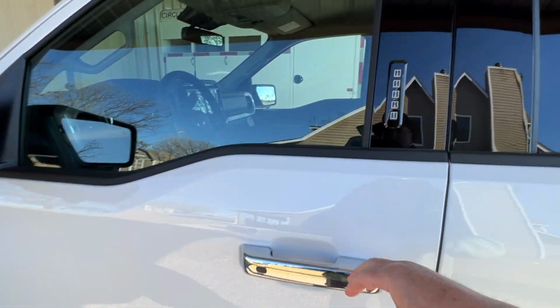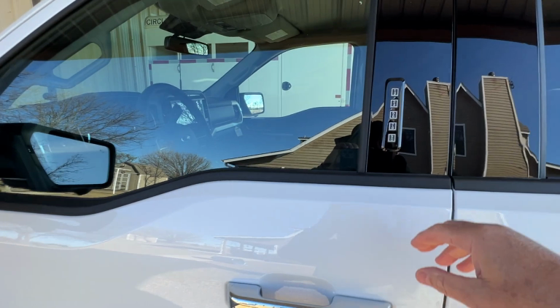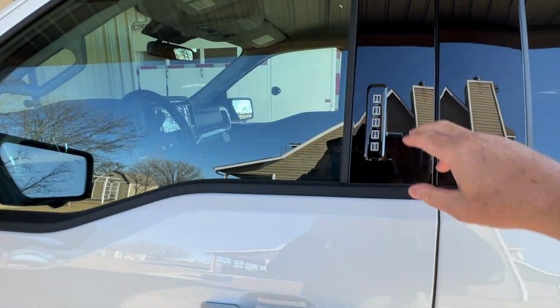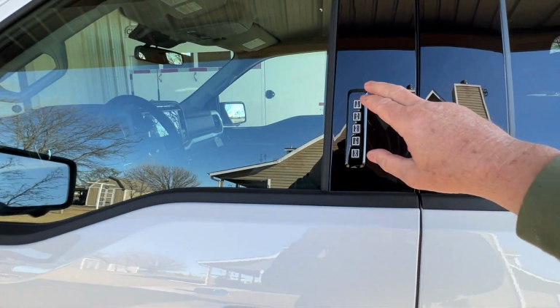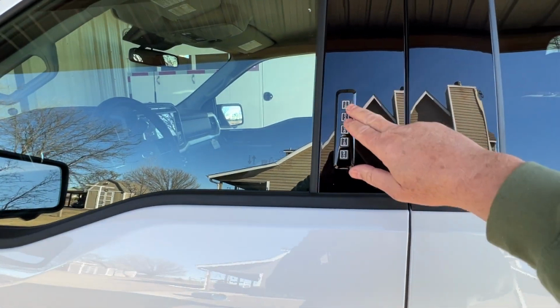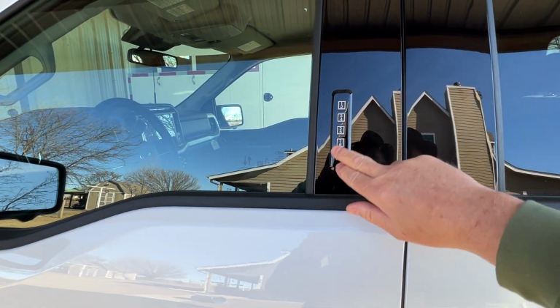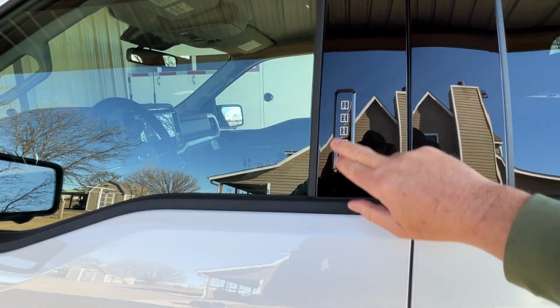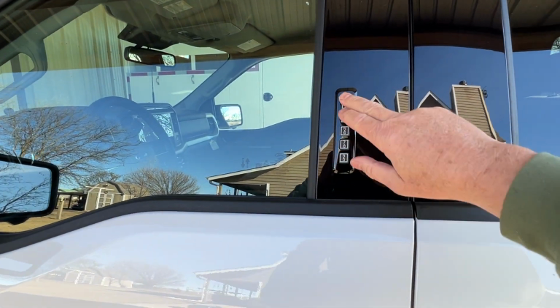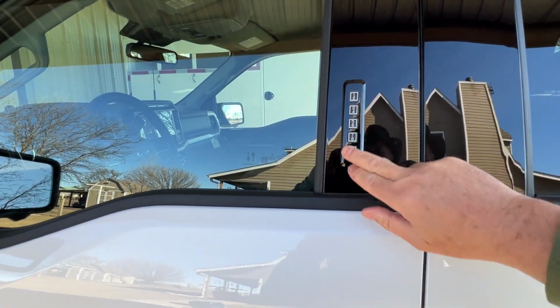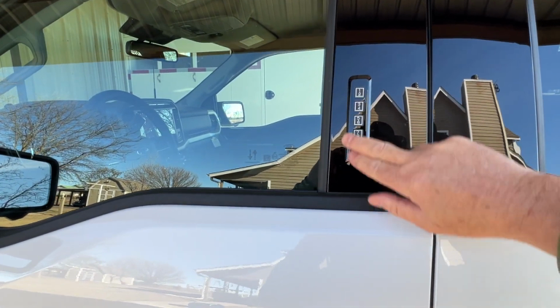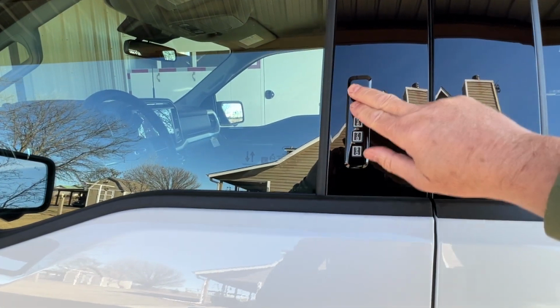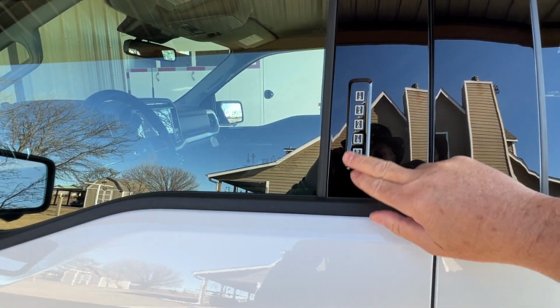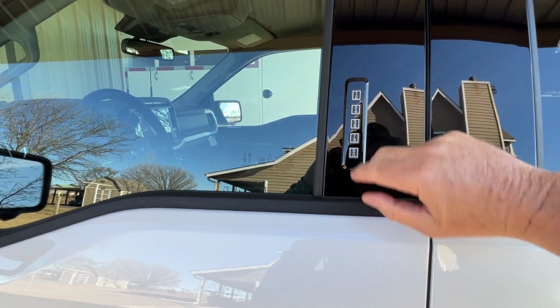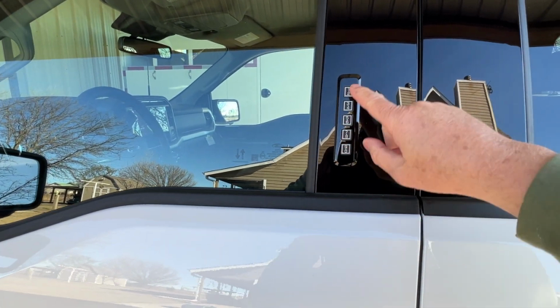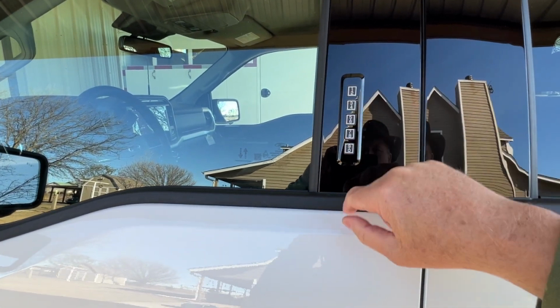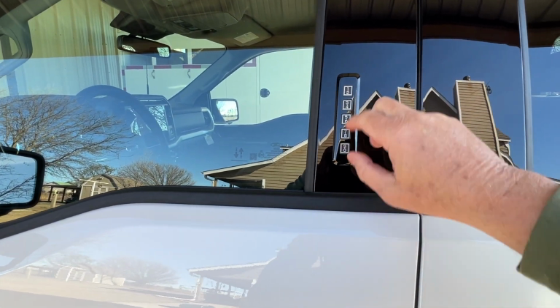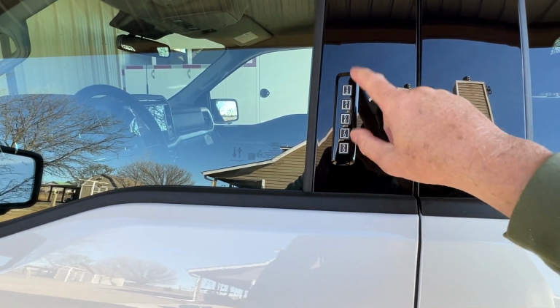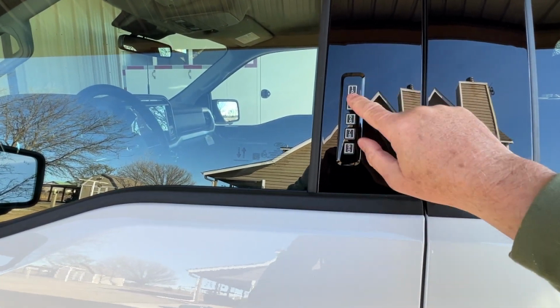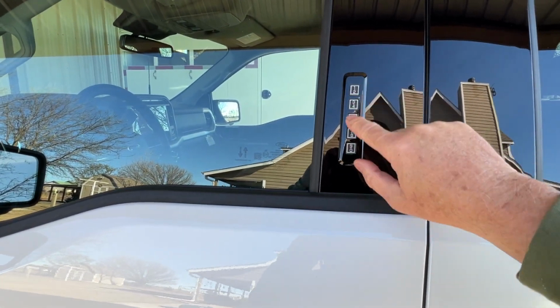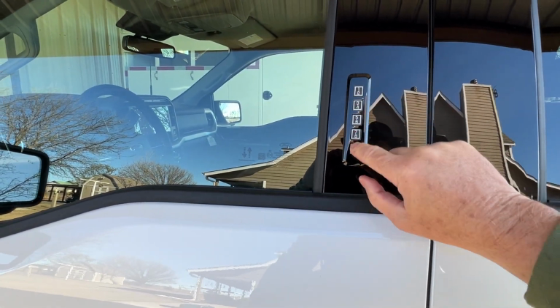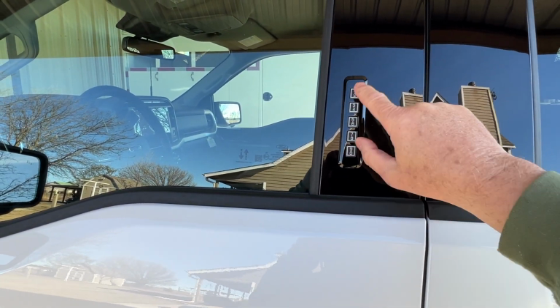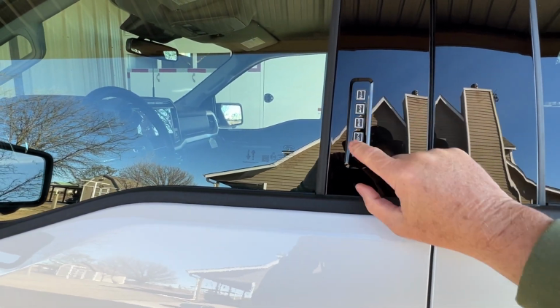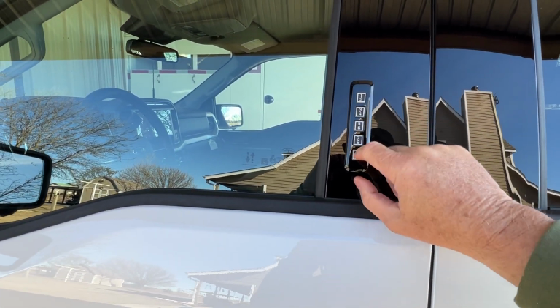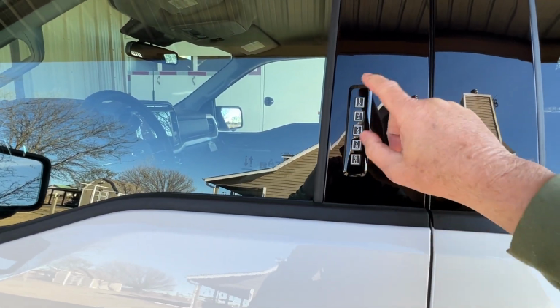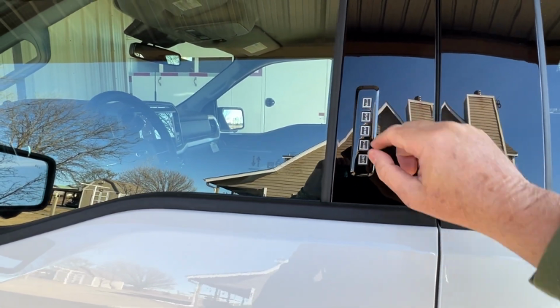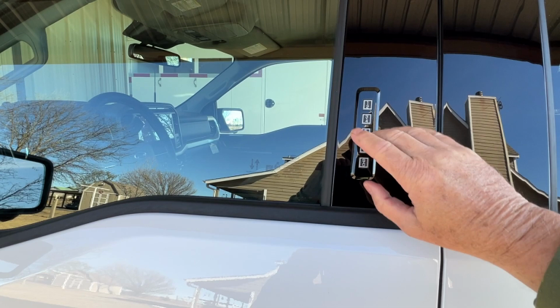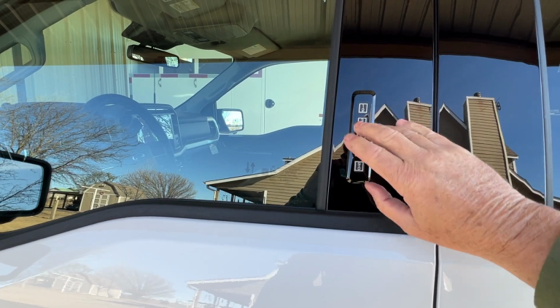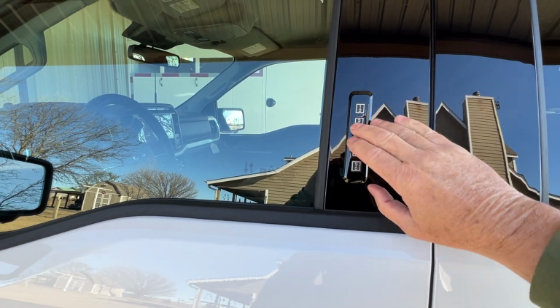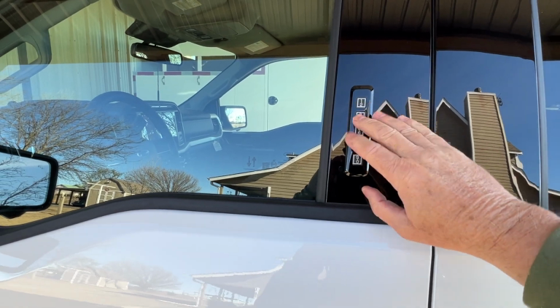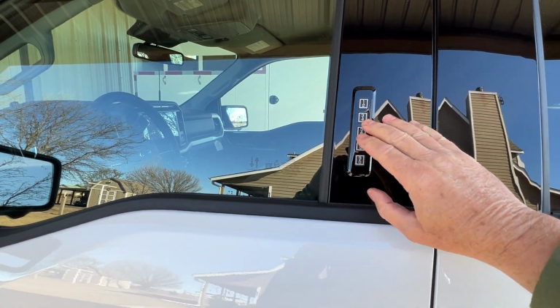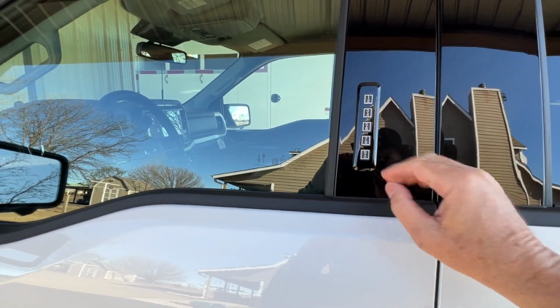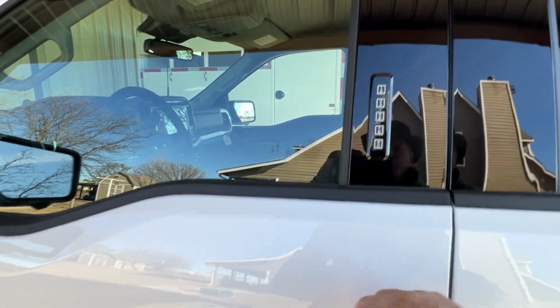I do like the combination lock, which is kind of nice — I can get into my car that way. I don't want to show the combination because it's a secret.